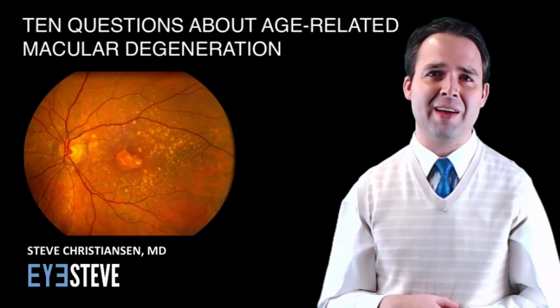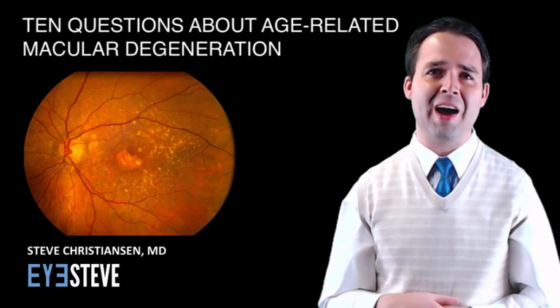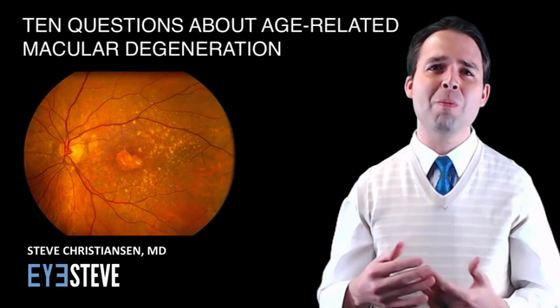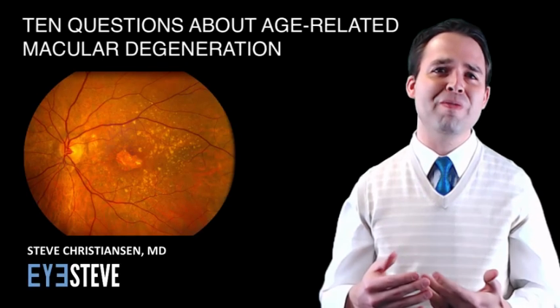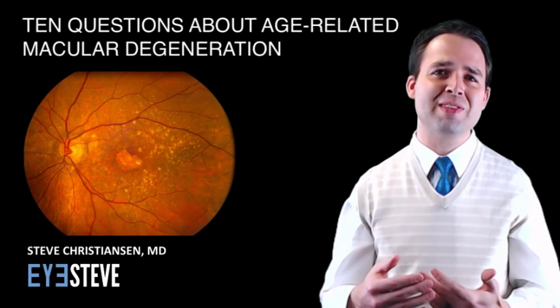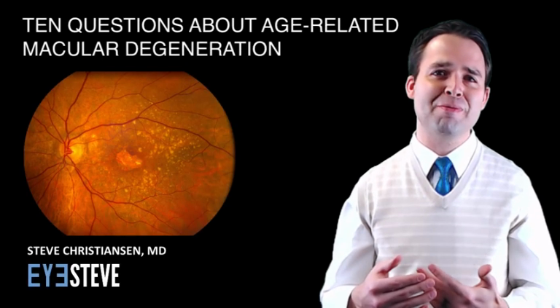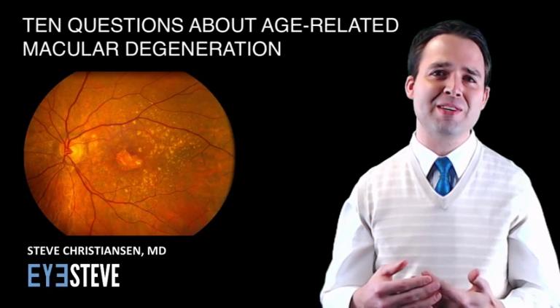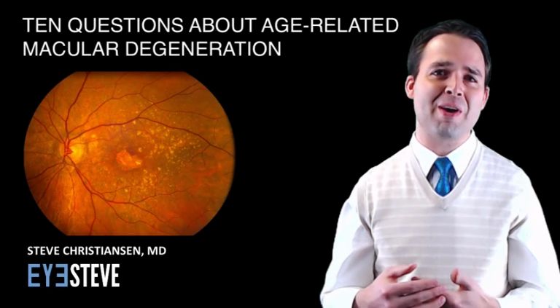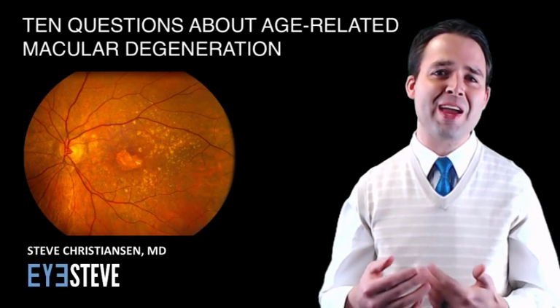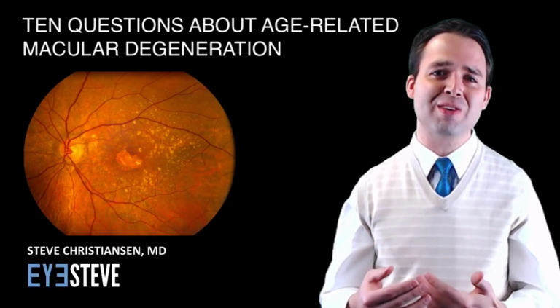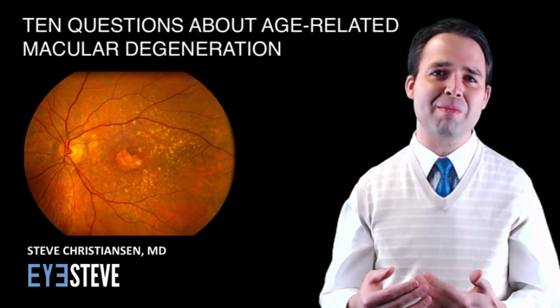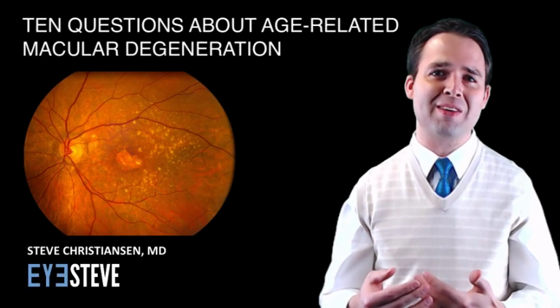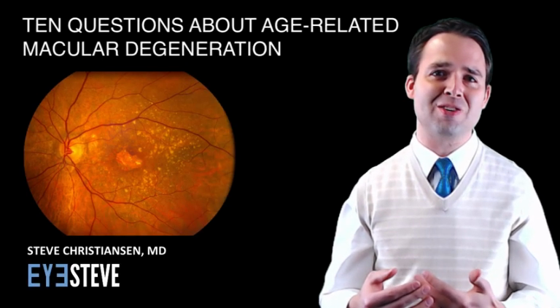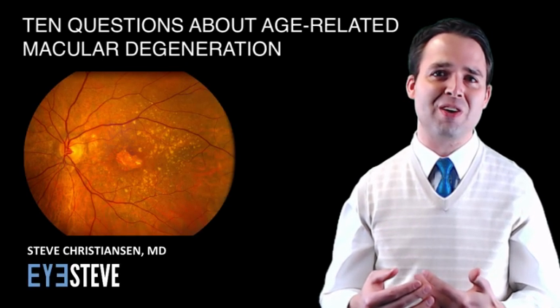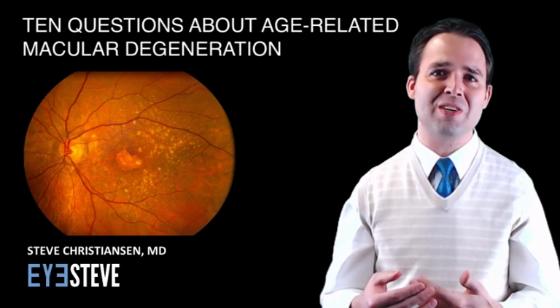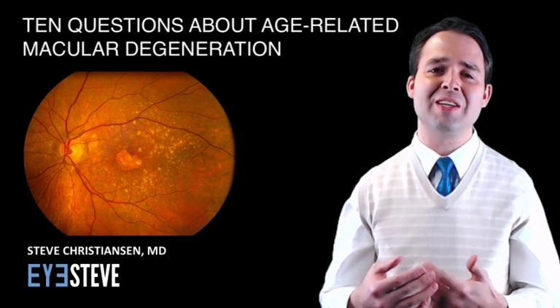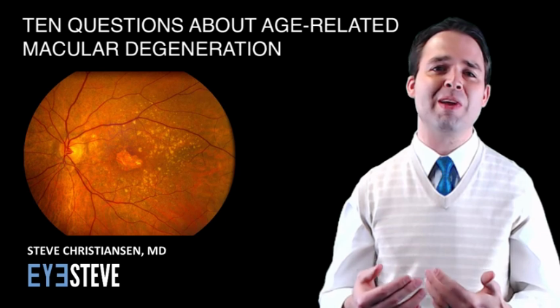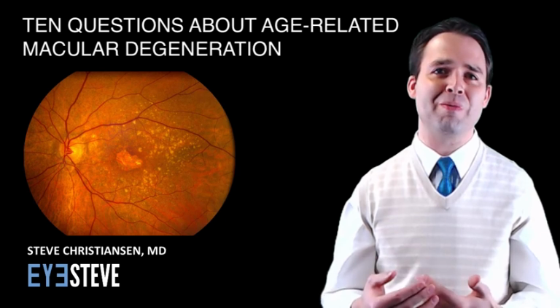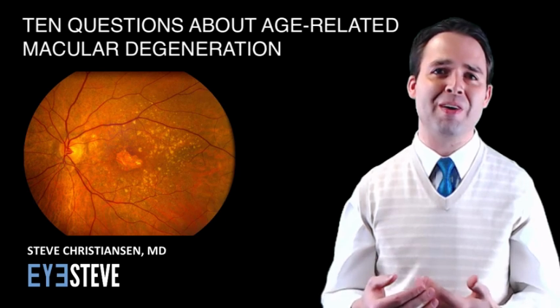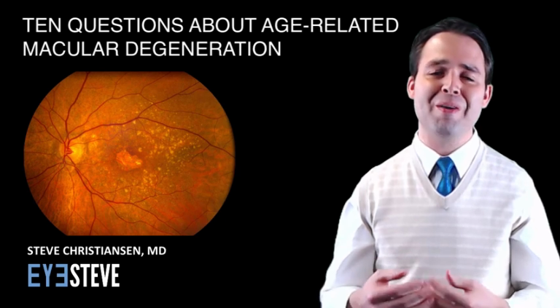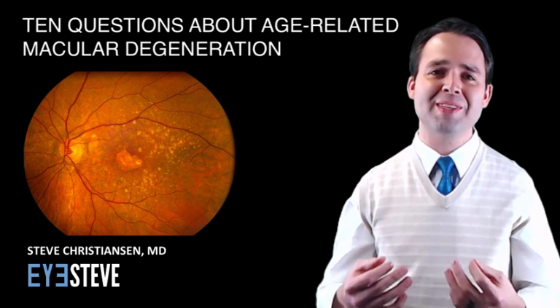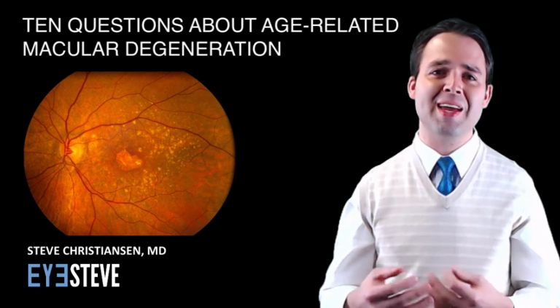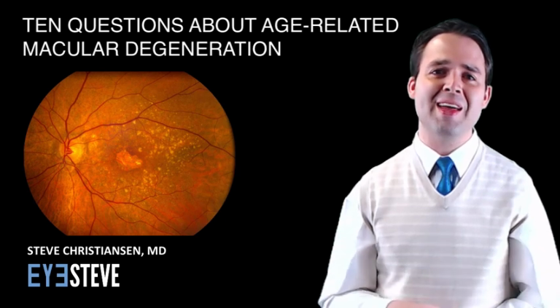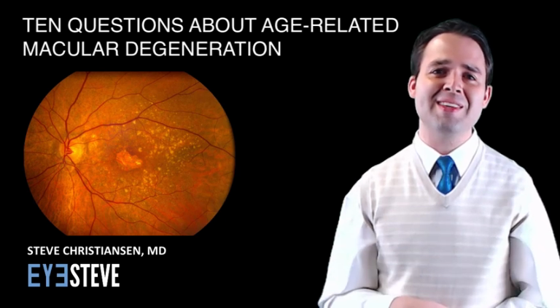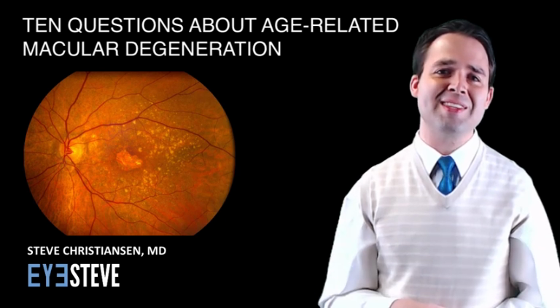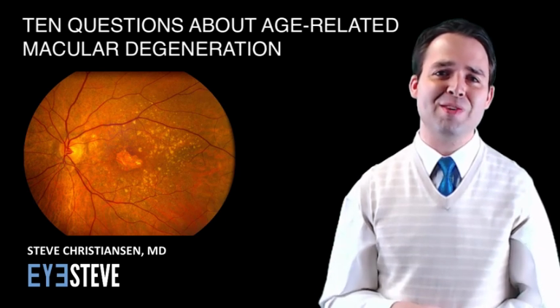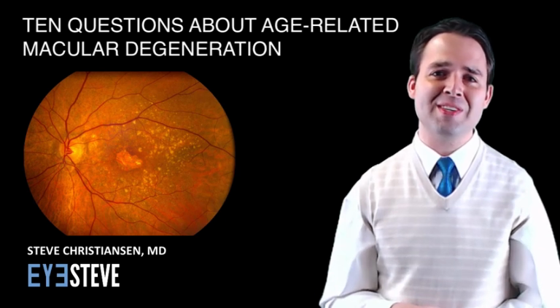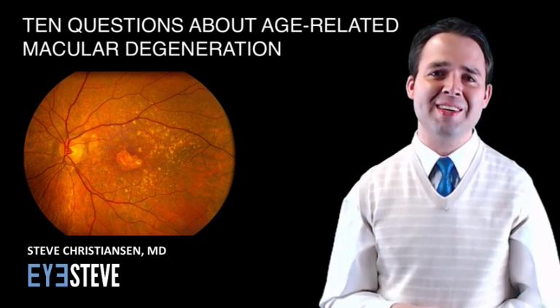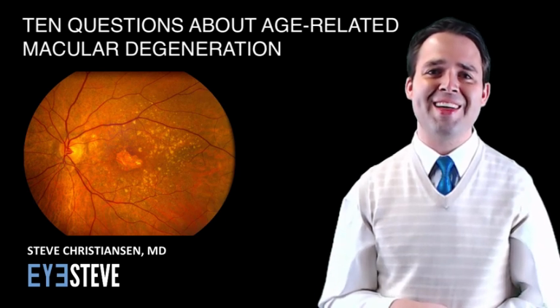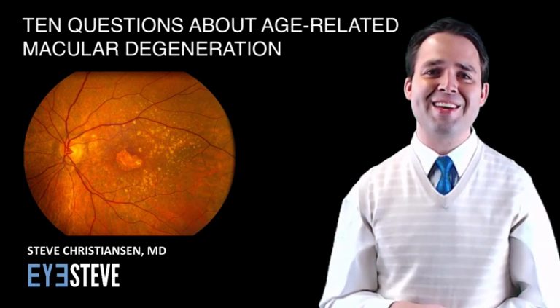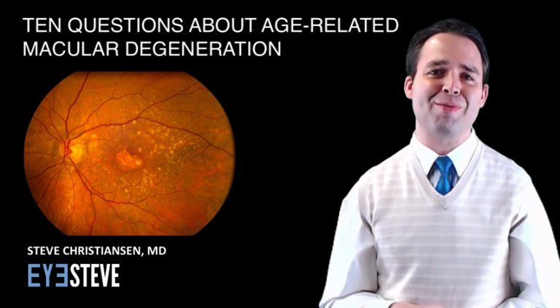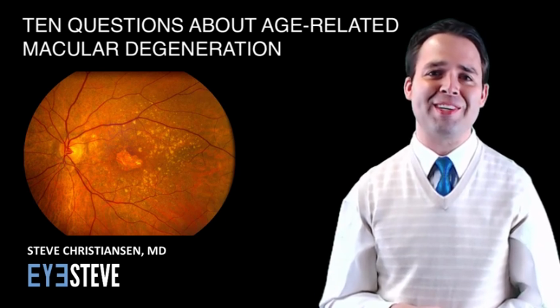I hope you've found this information about age-related macular degeneration to be helpful. Once again, this is Steve Christensen. Thanks for watching.